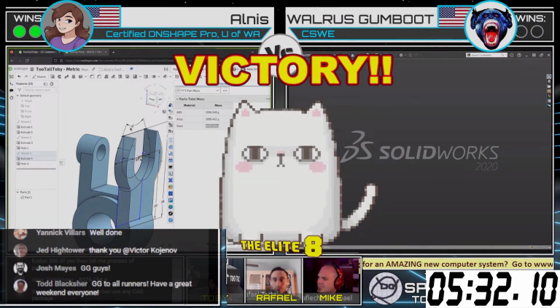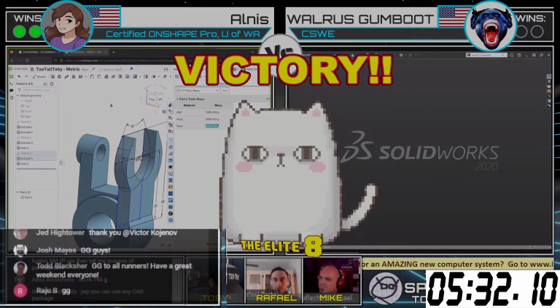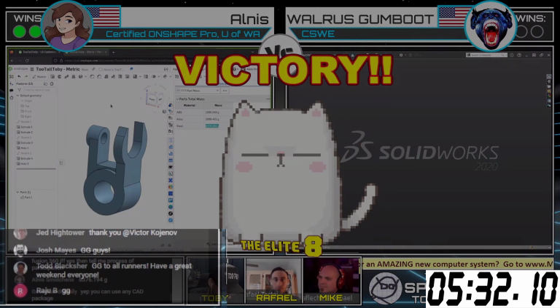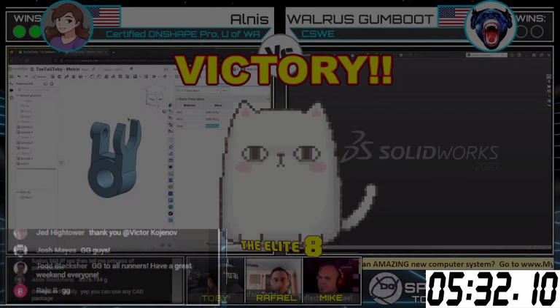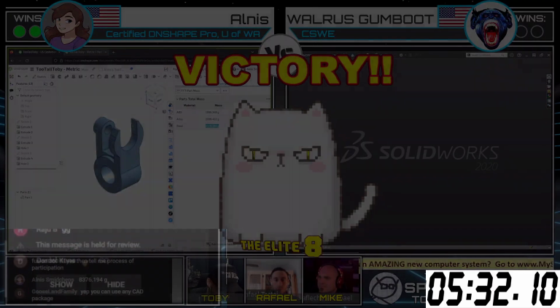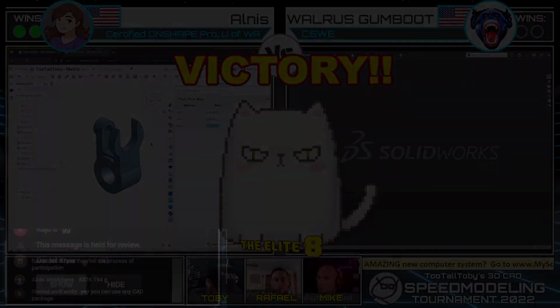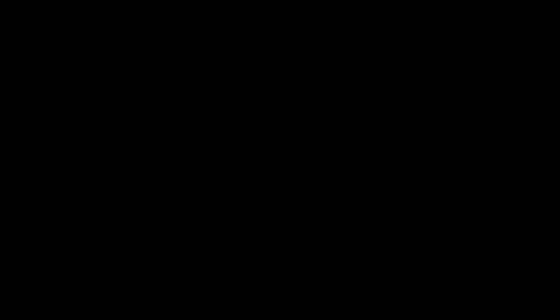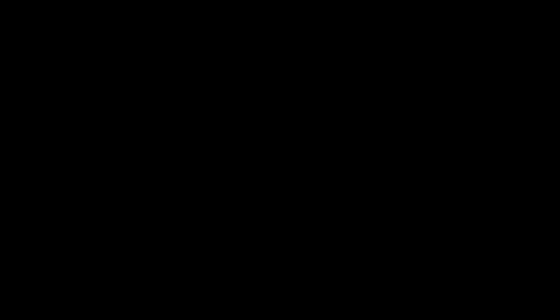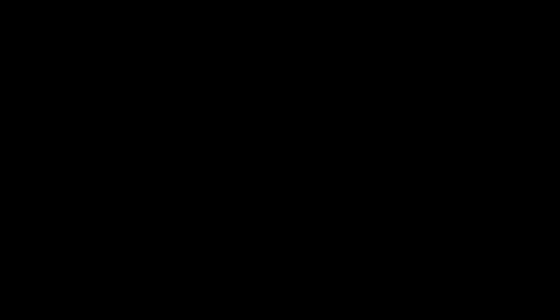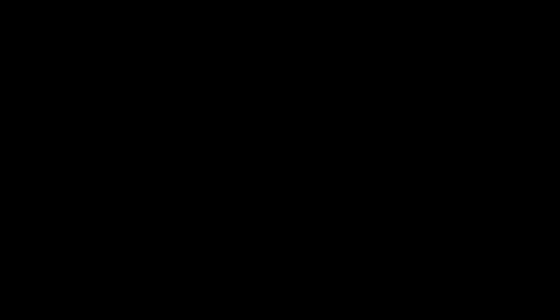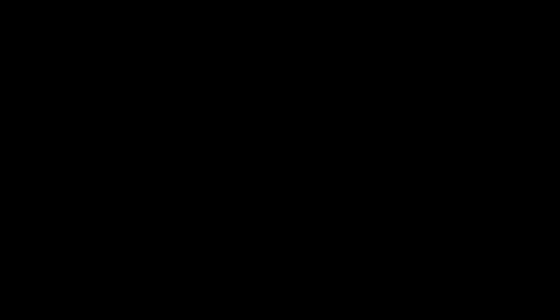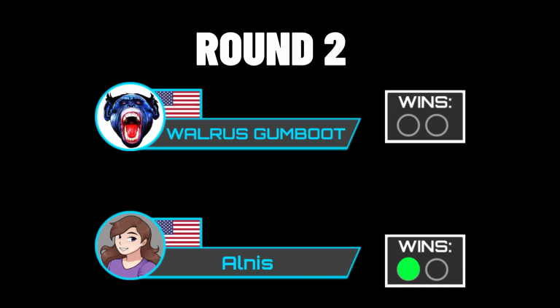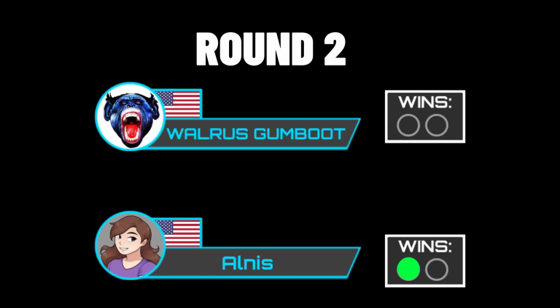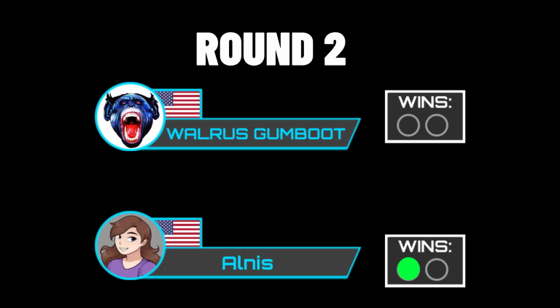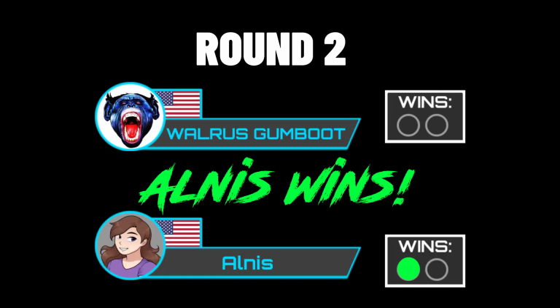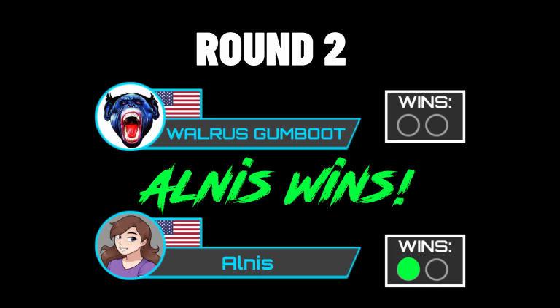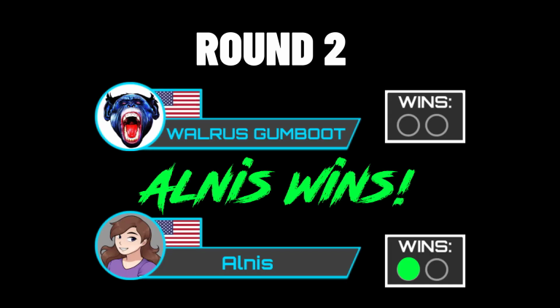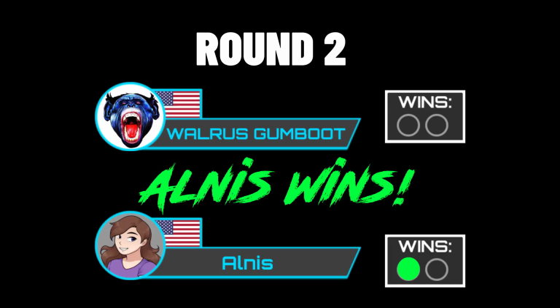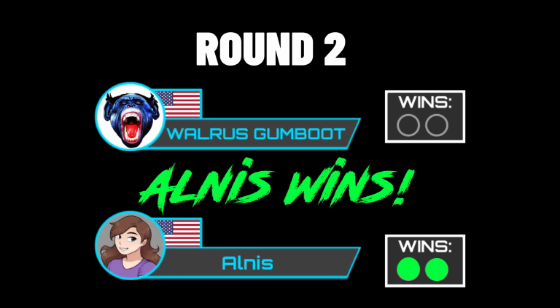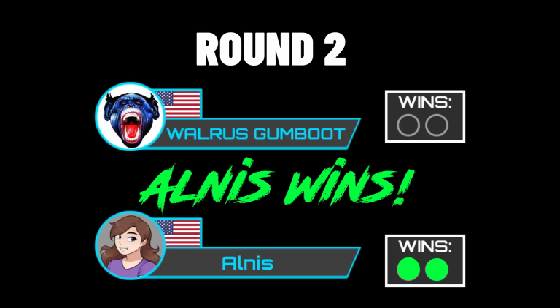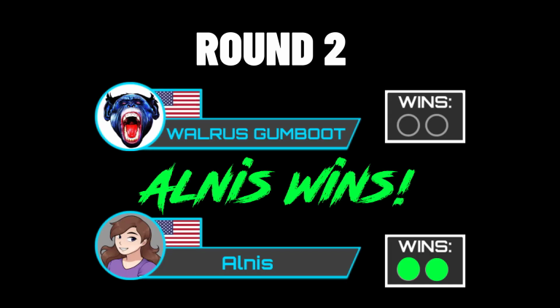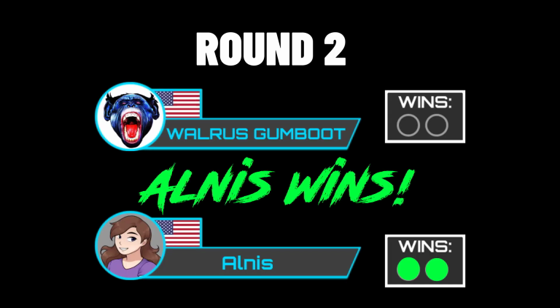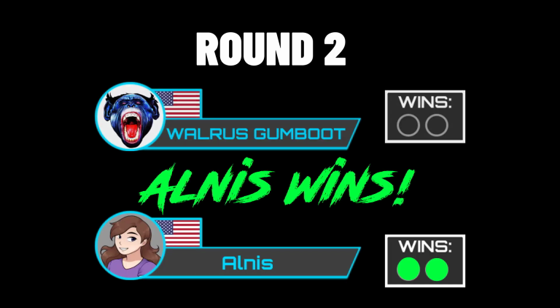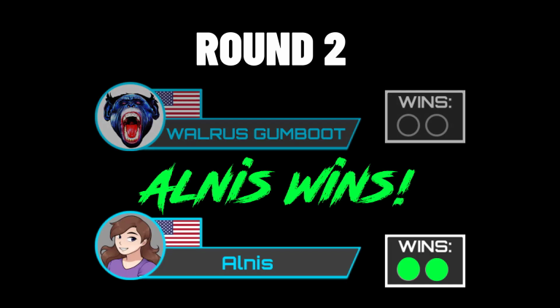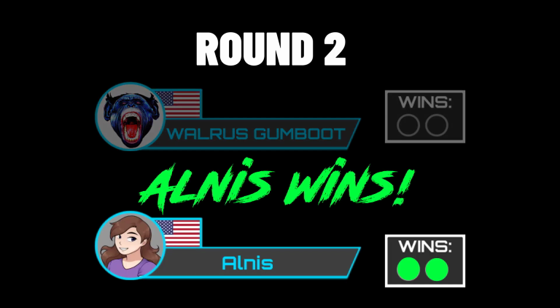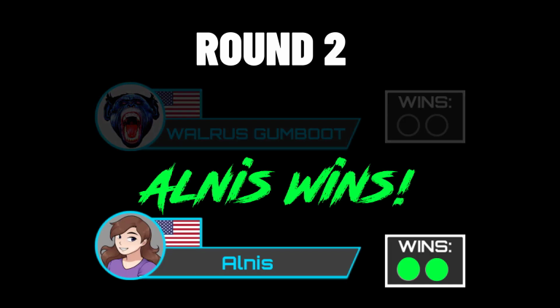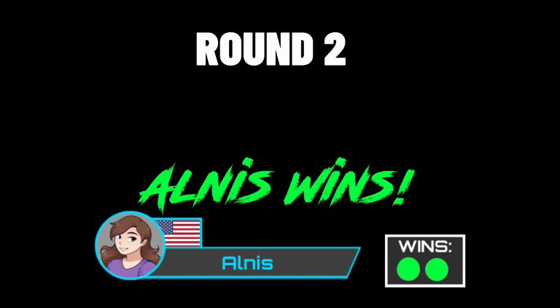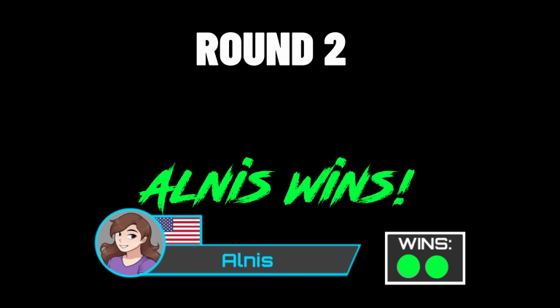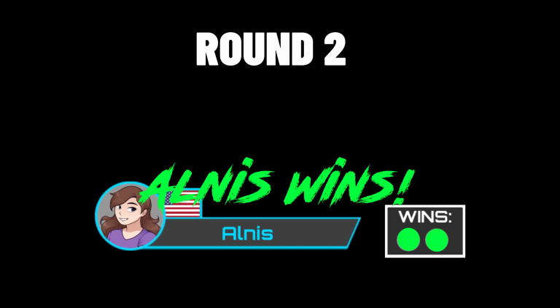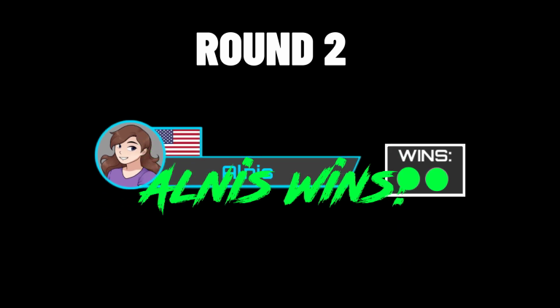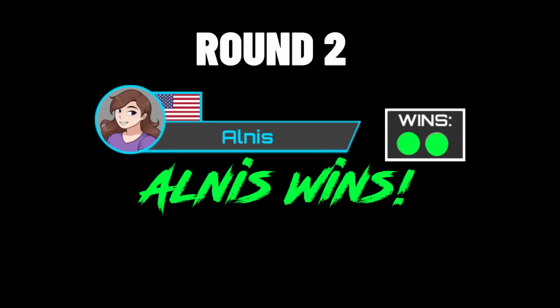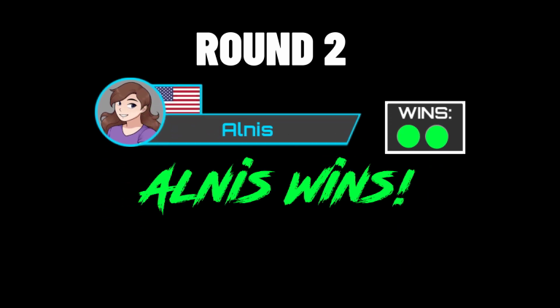Man, oh man, oh man. Almas was just out there crunching very well. Woo! Wow, he impresses again.